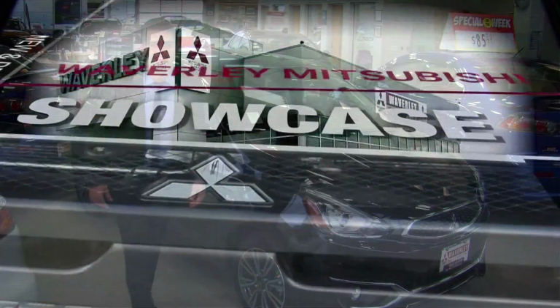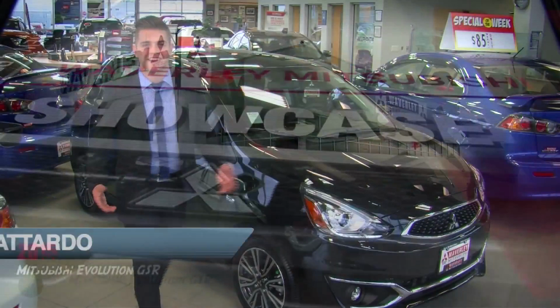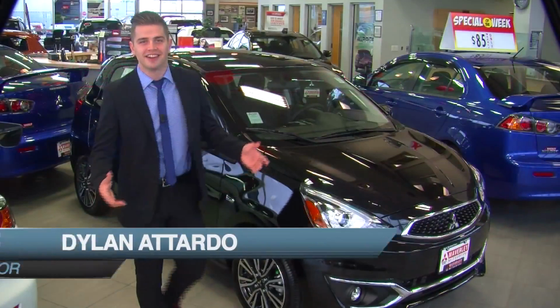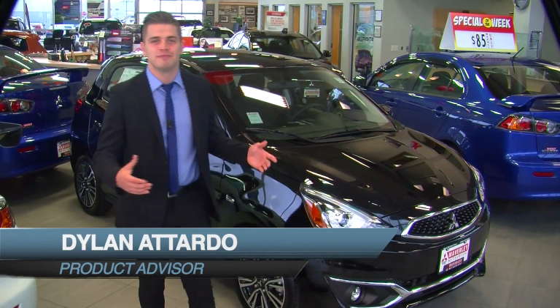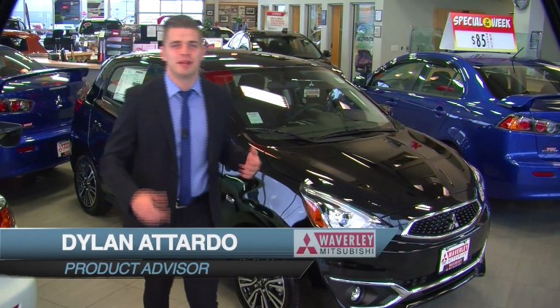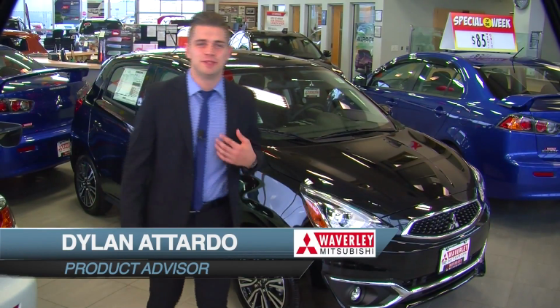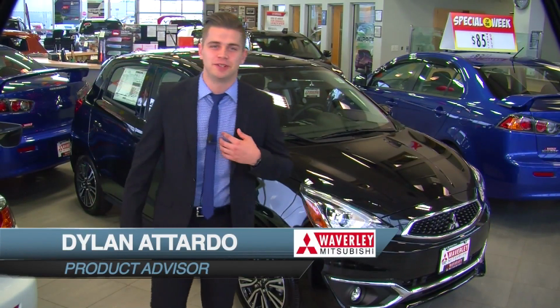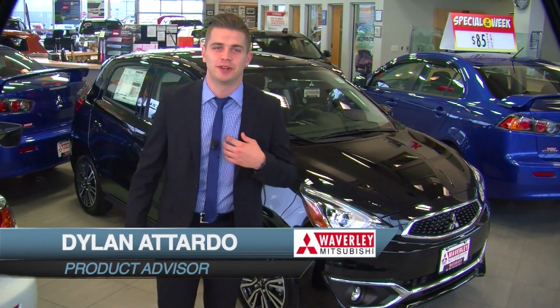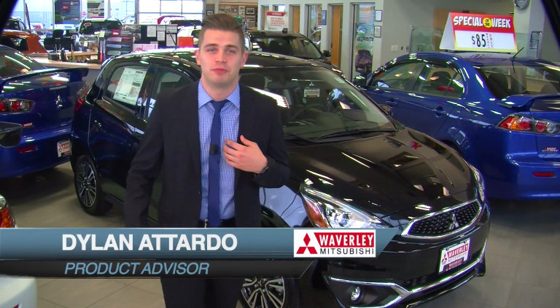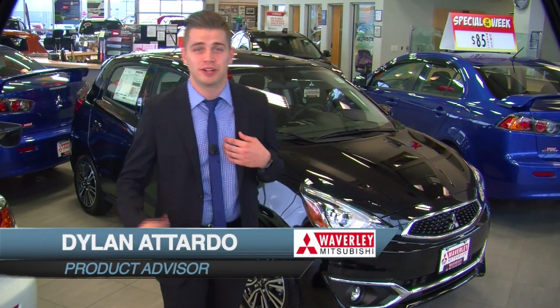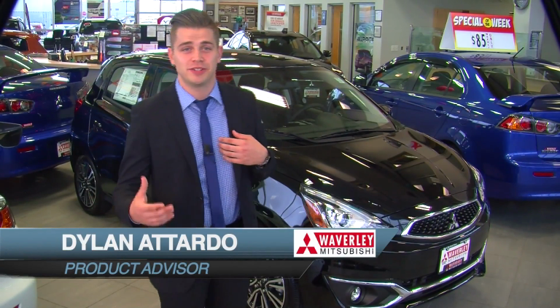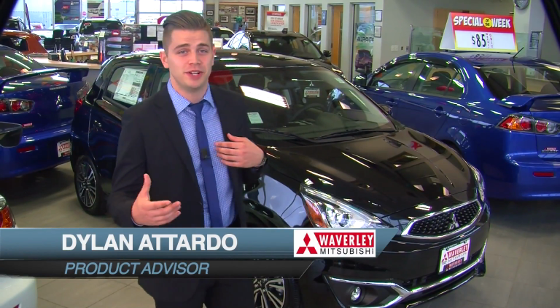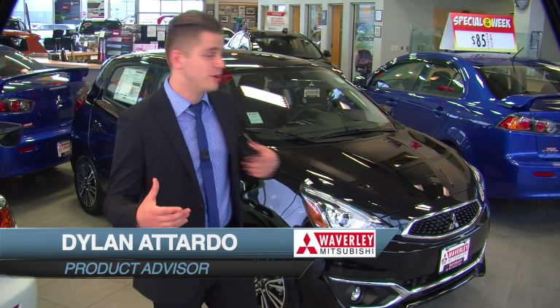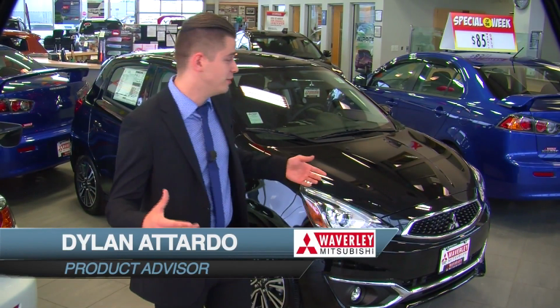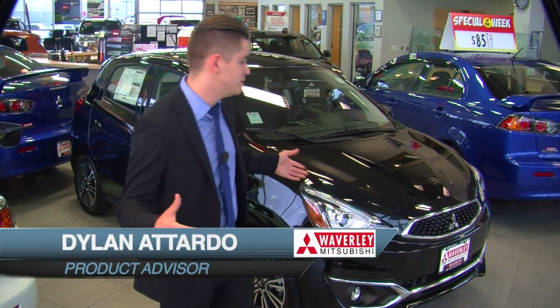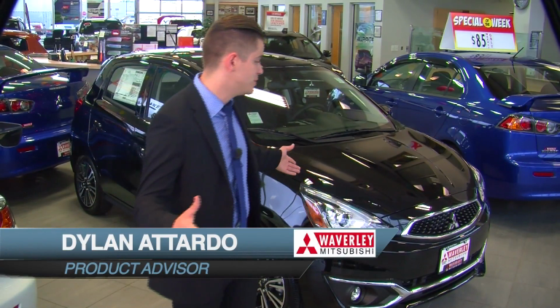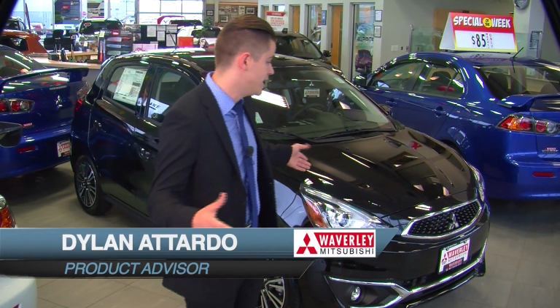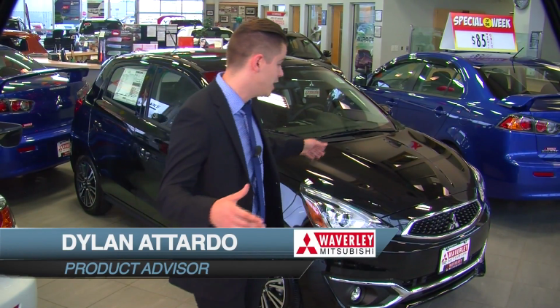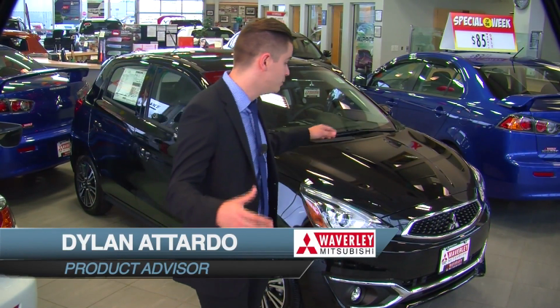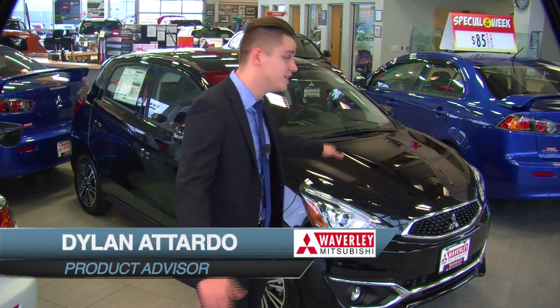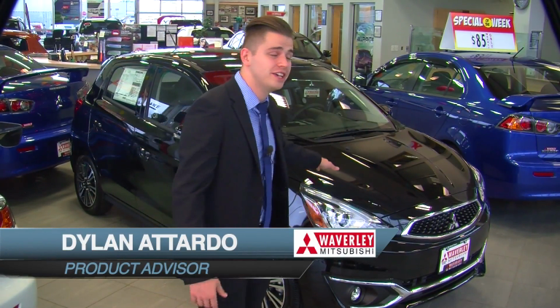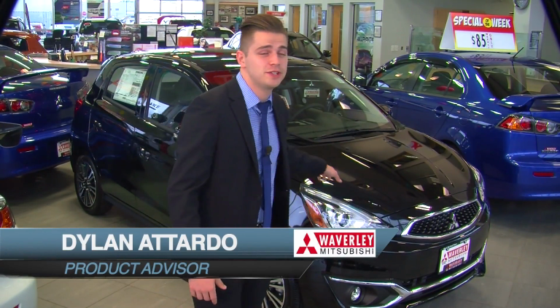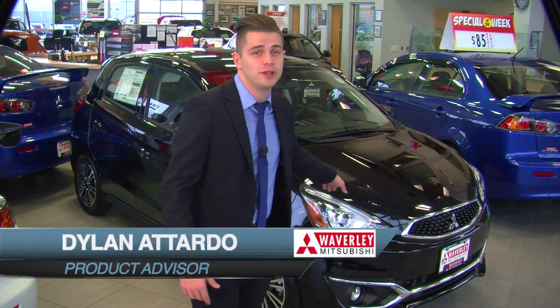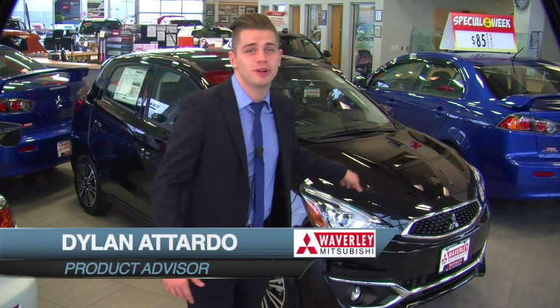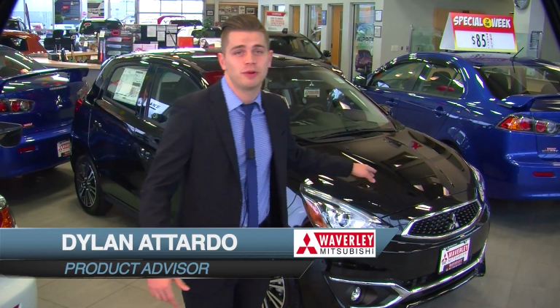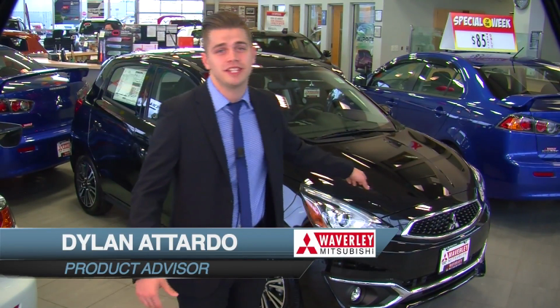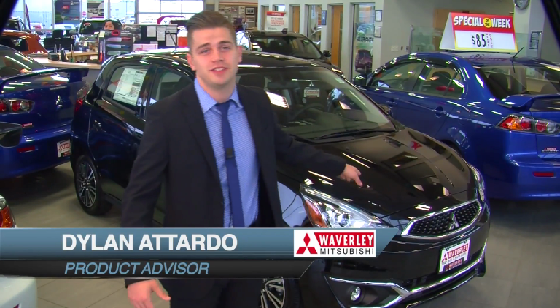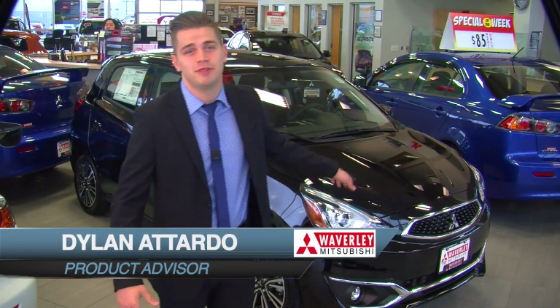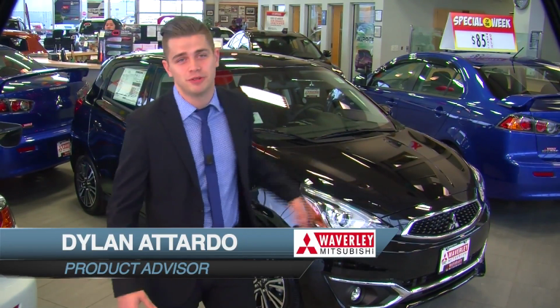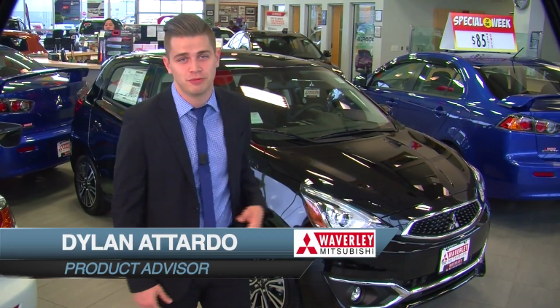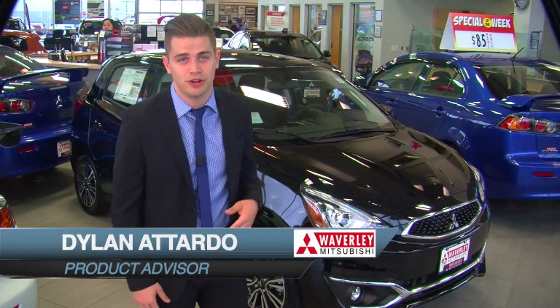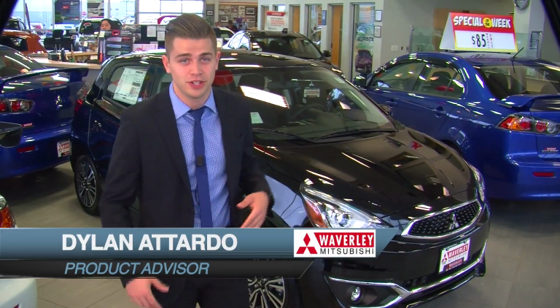Hey guys, my name is Donald Tartle, product advisor here at Waverly Mitsubishi, and I am really excited to show you our 2017 Mitsubishi Mirage.